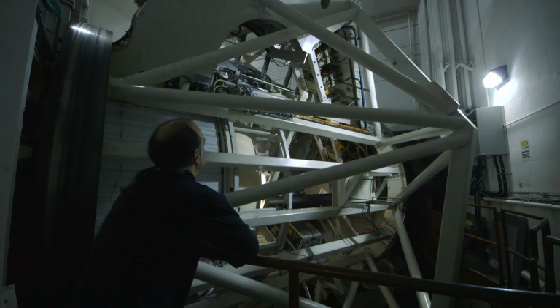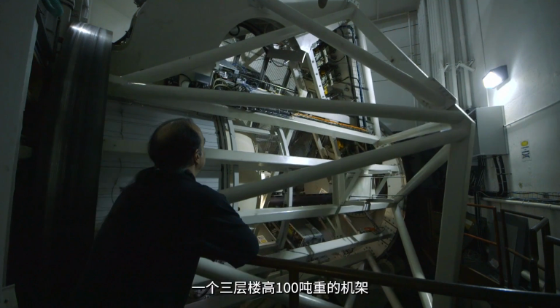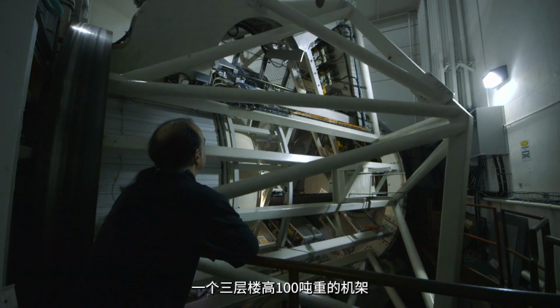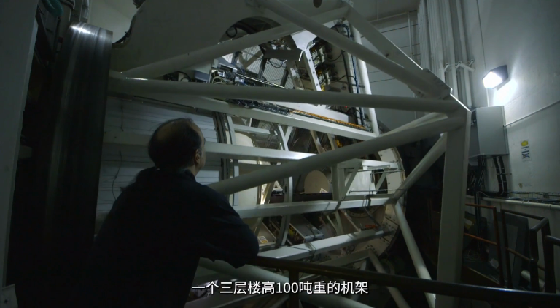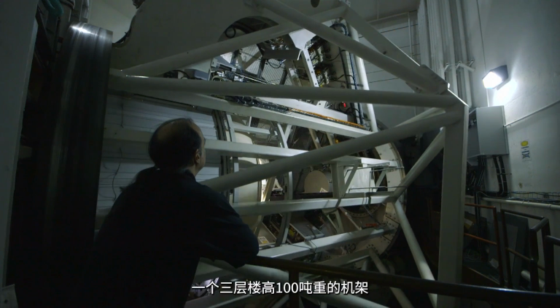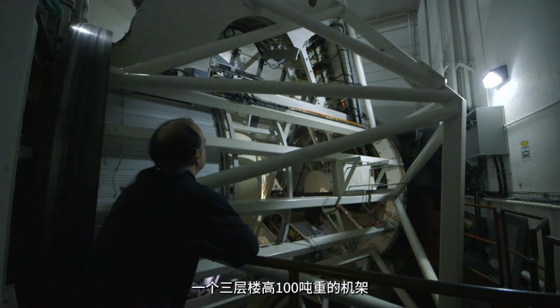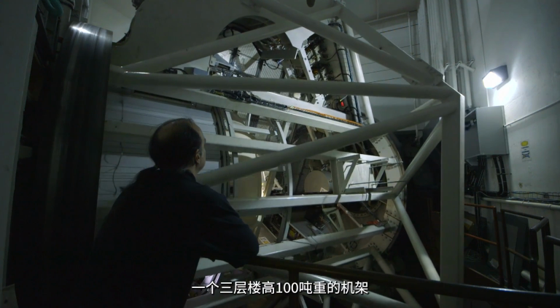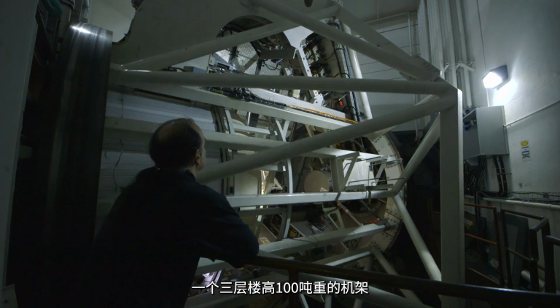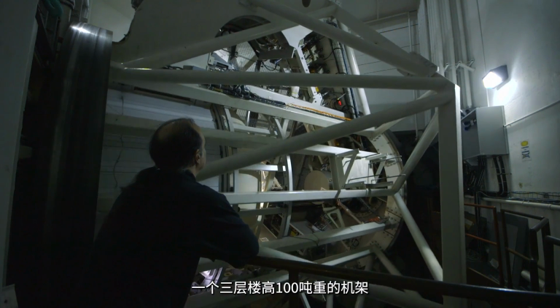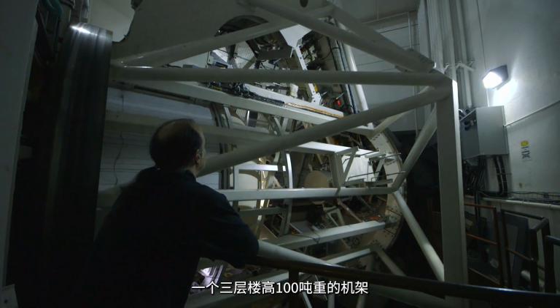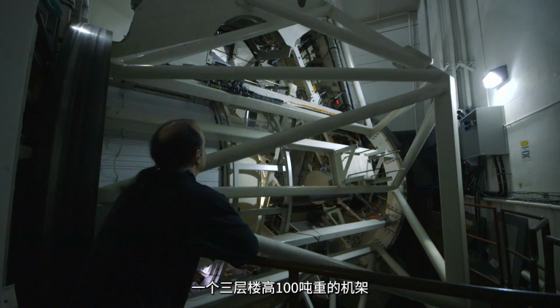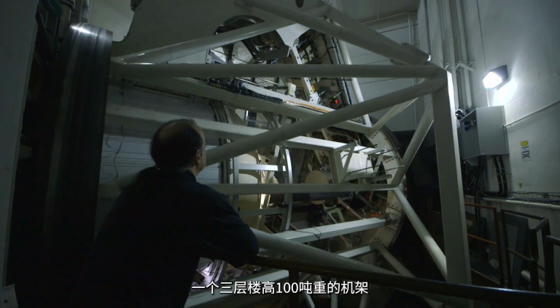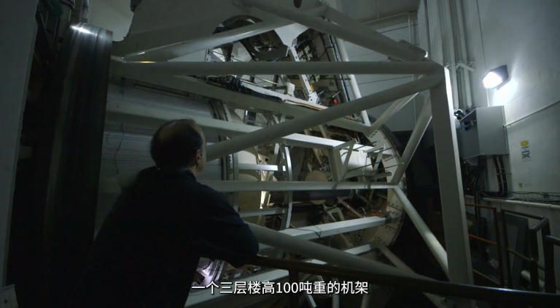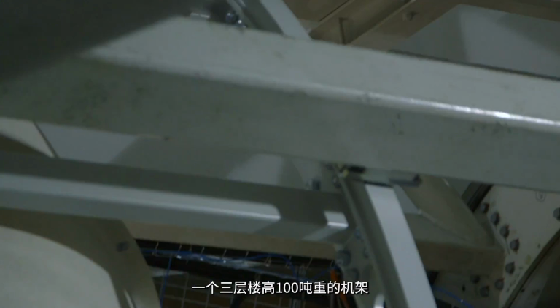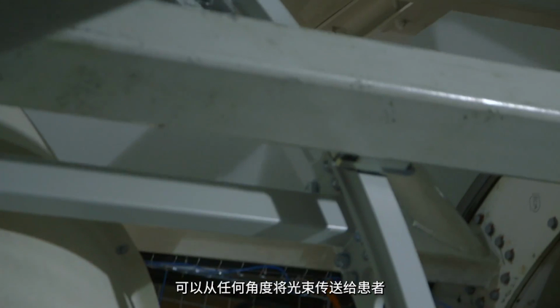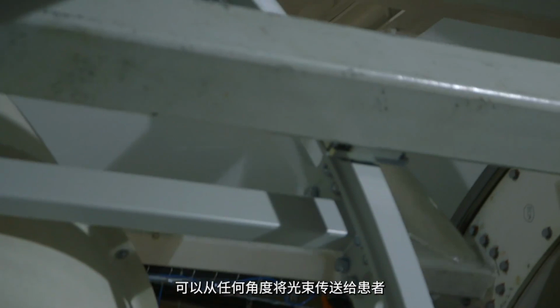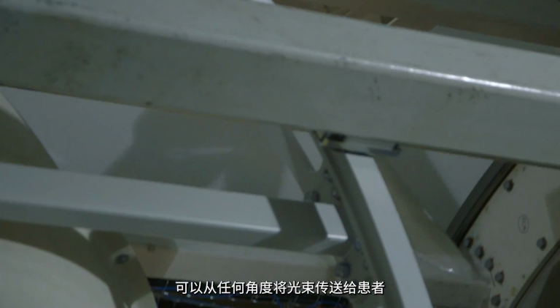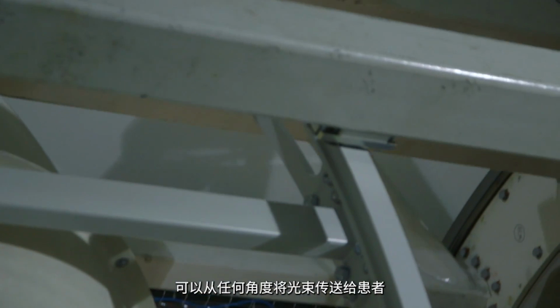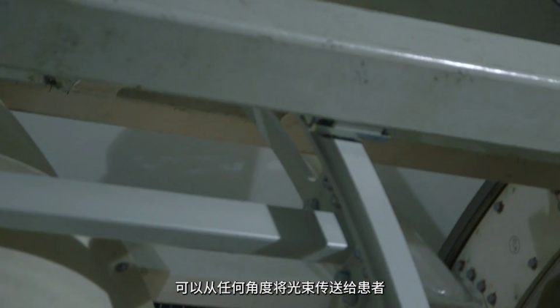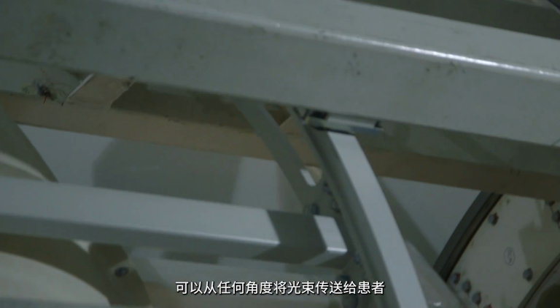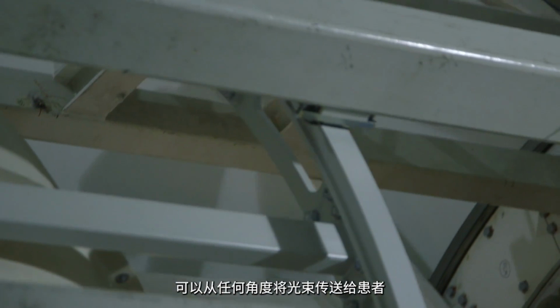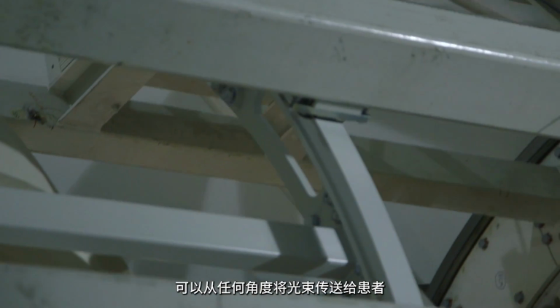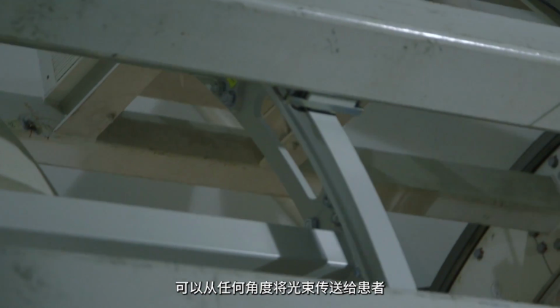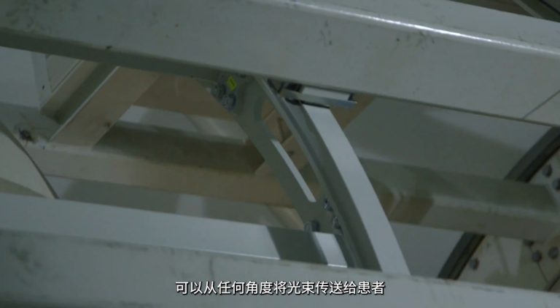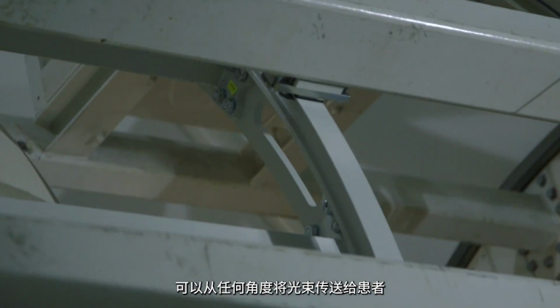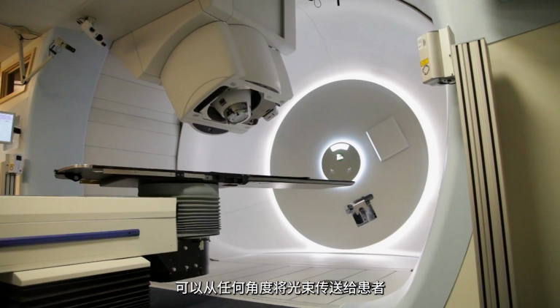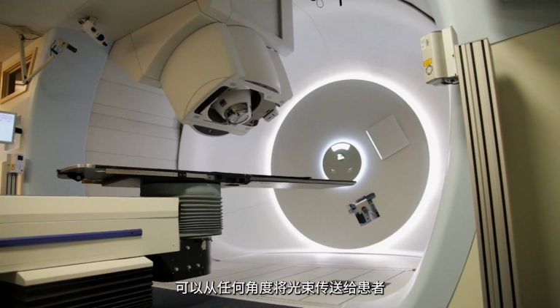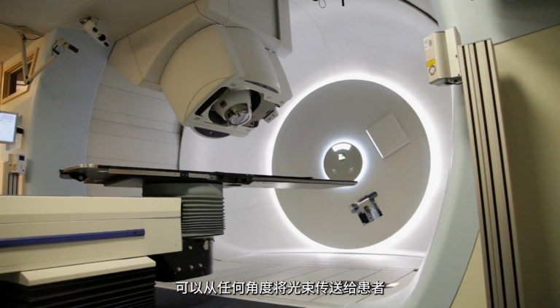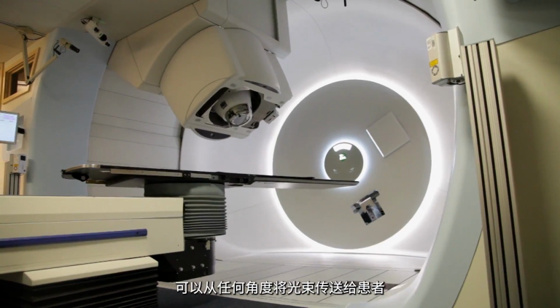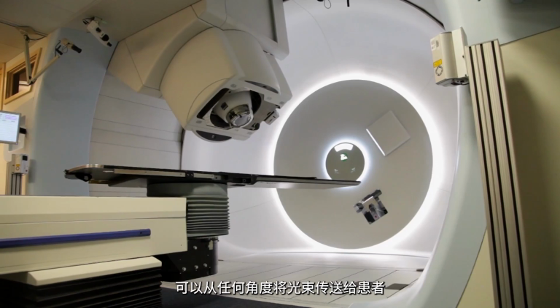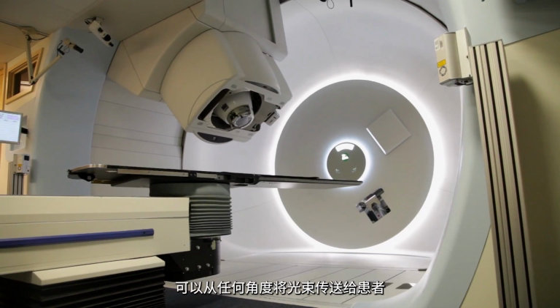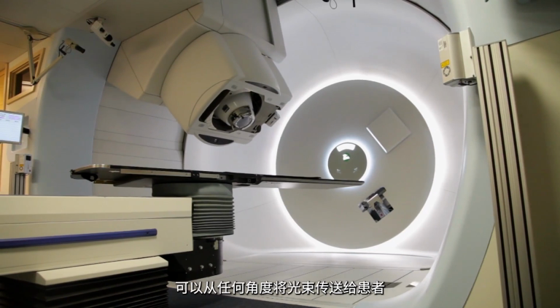A three-story, 100-ton gantry allows the beam to be delivered to the patient from any angle.